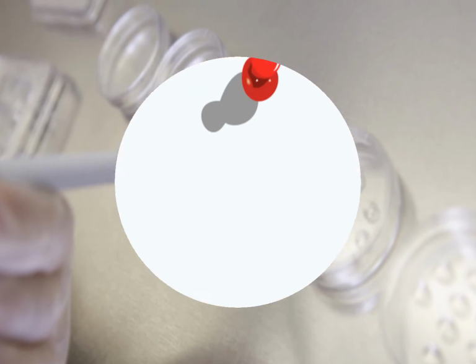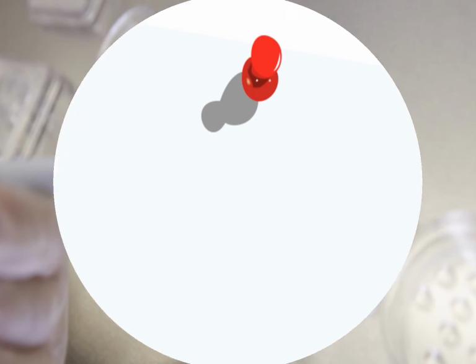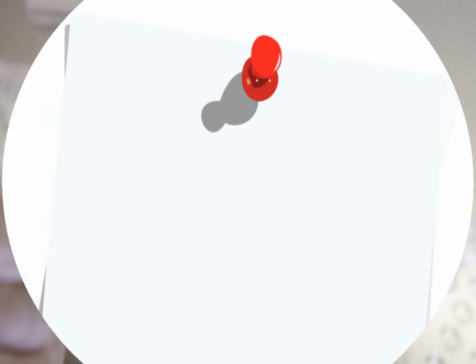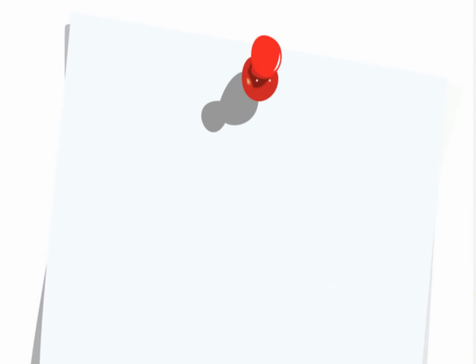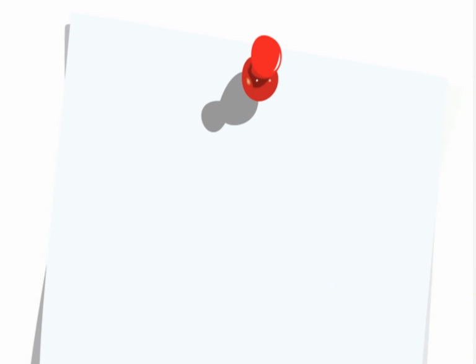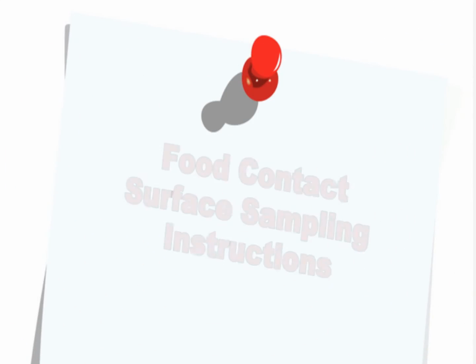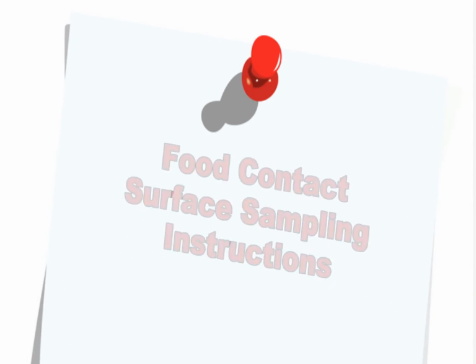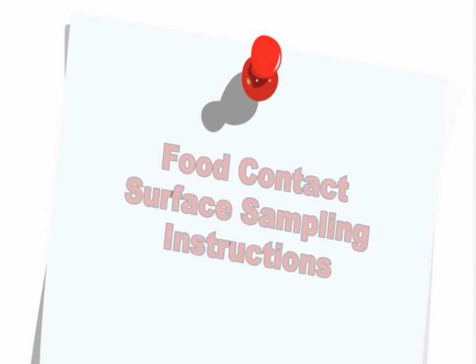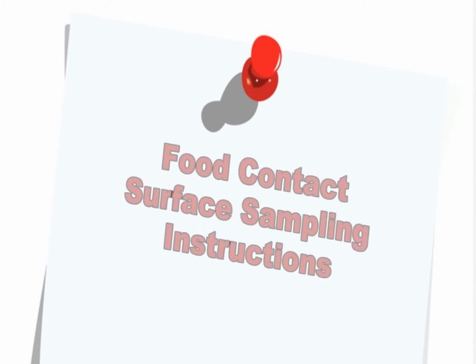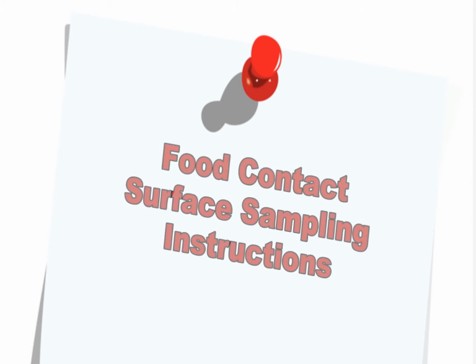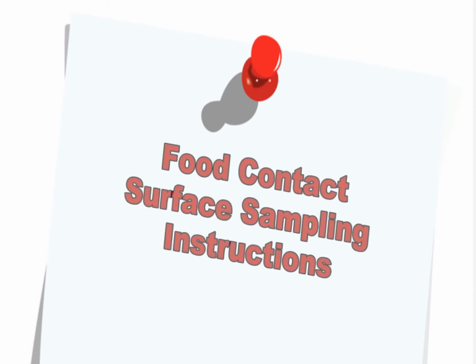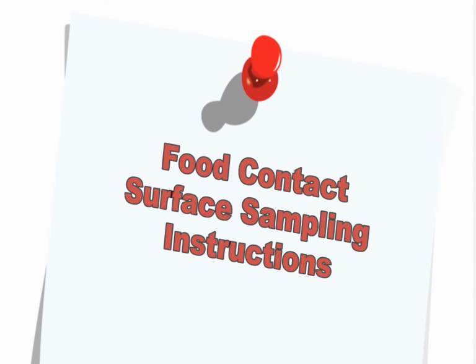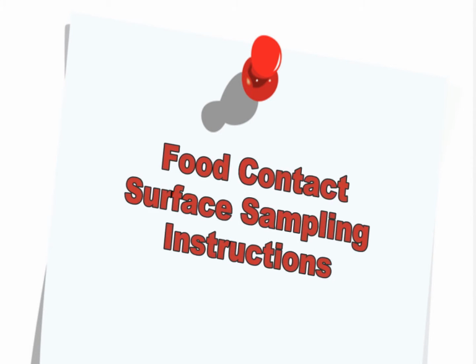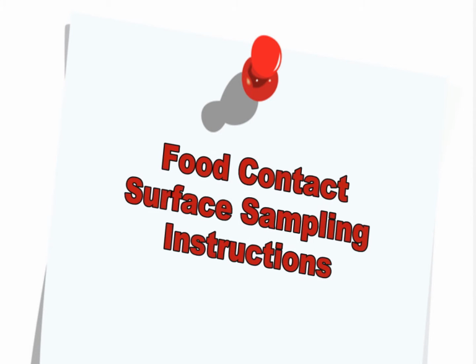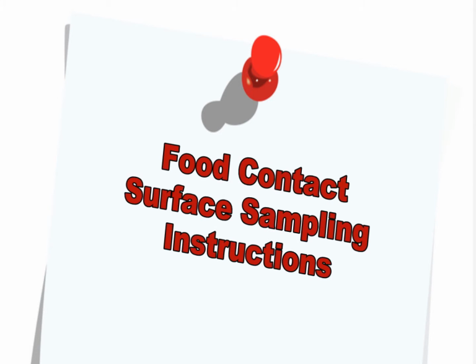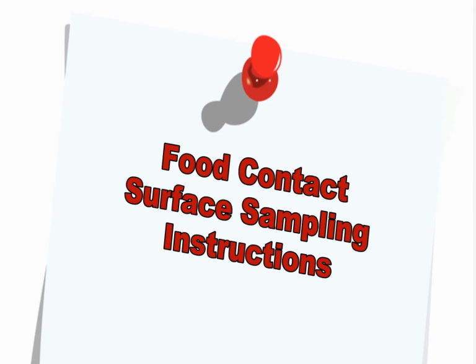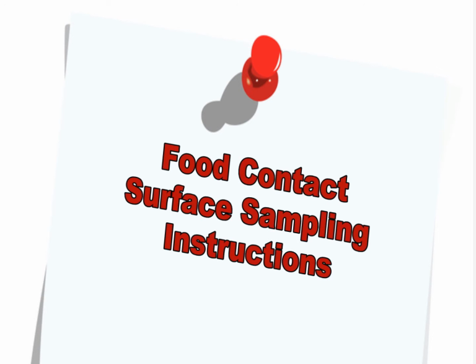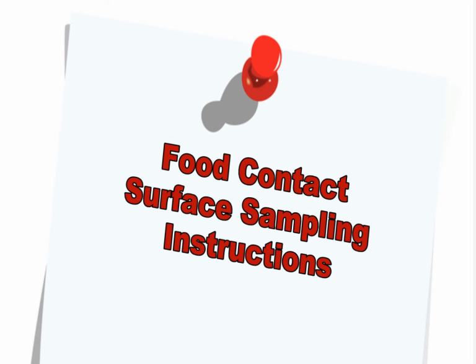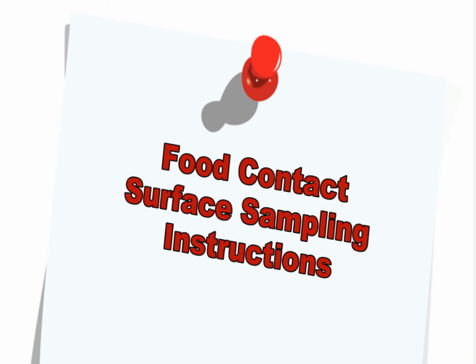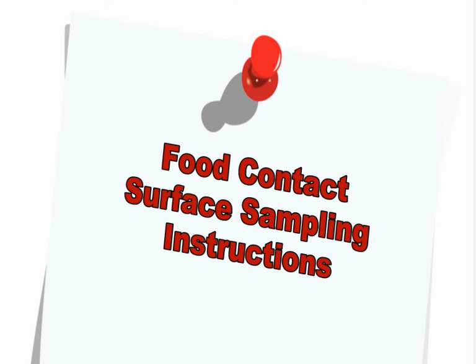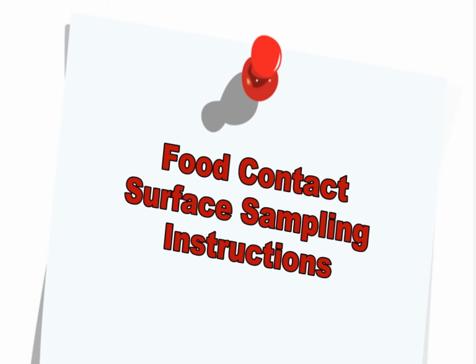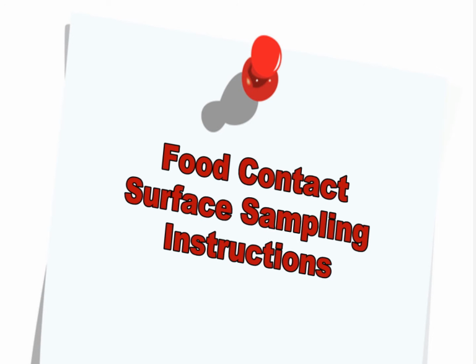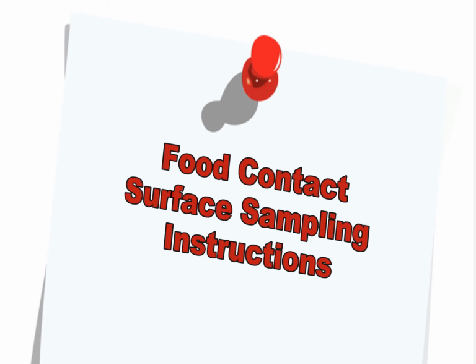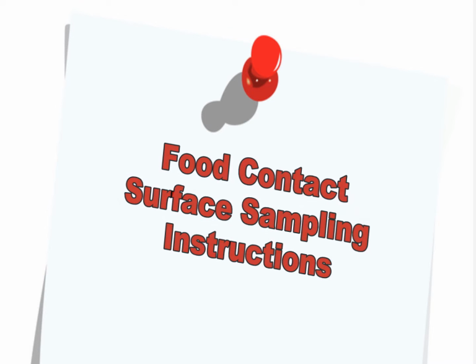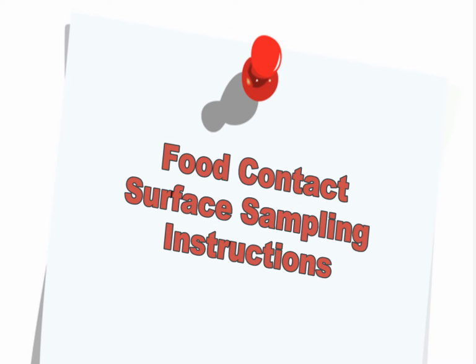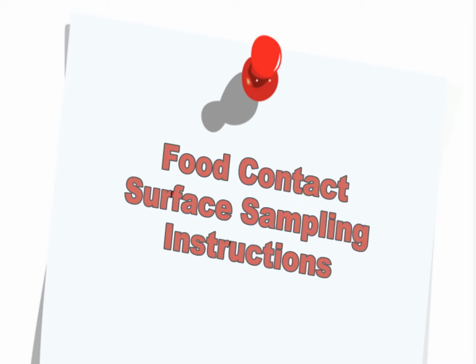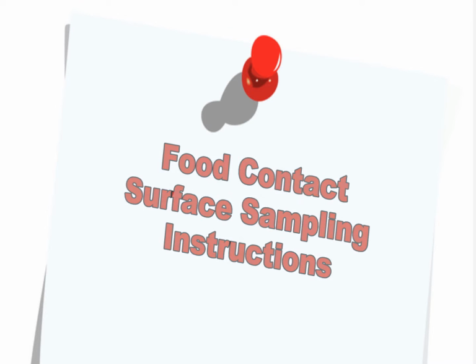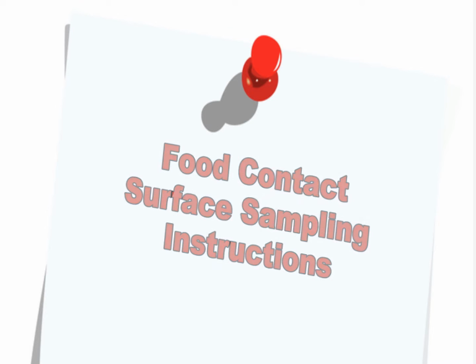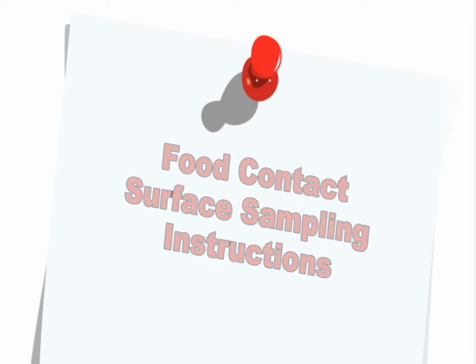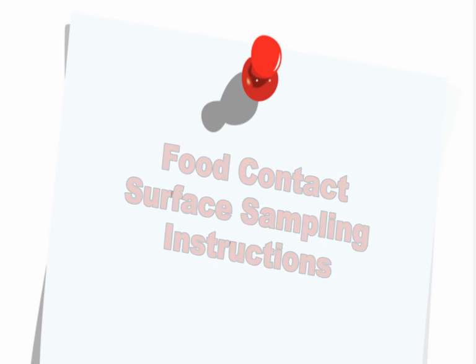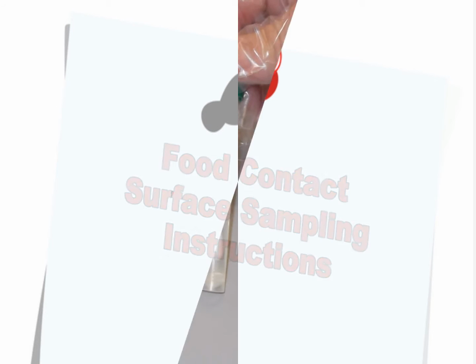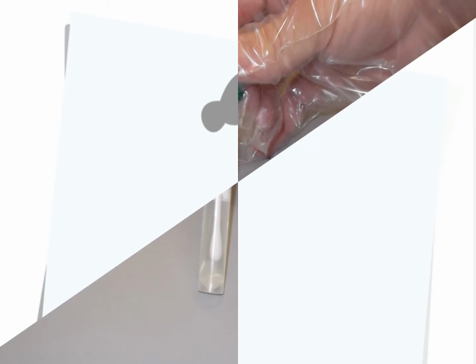This video shows the steps to properly take a food contact surface sample that will then be sent to the laboratory for analysis.